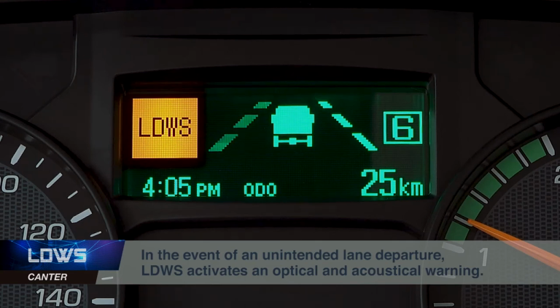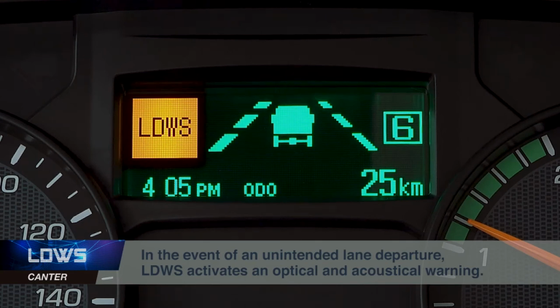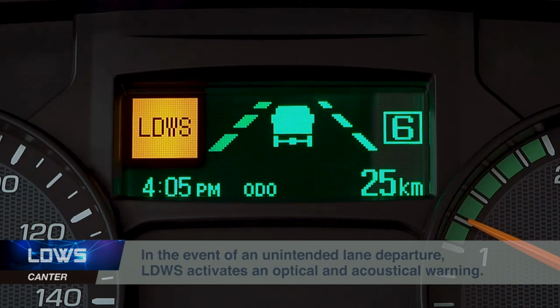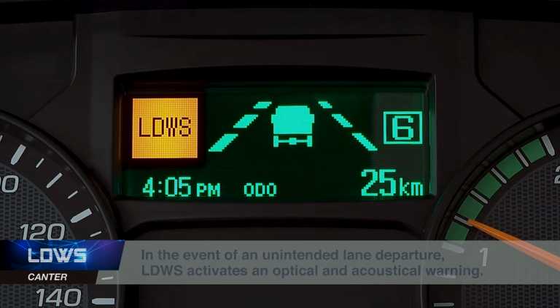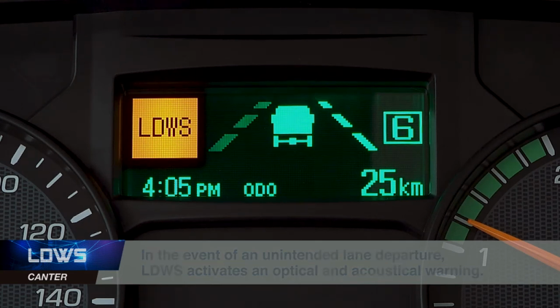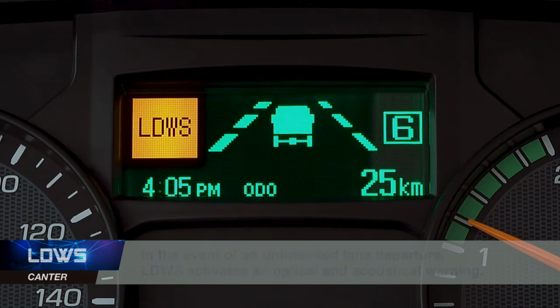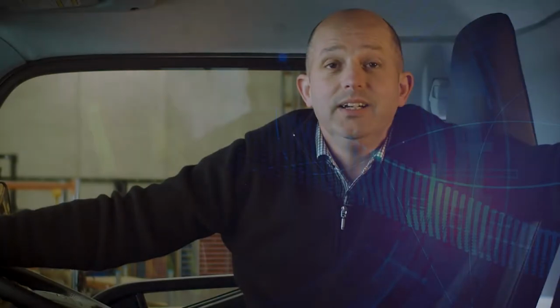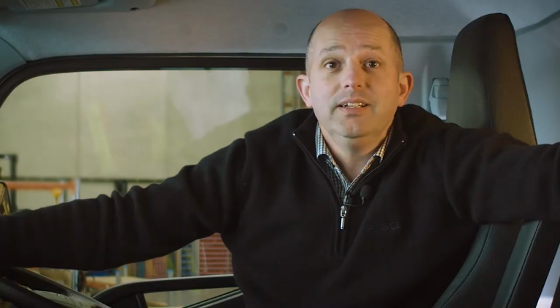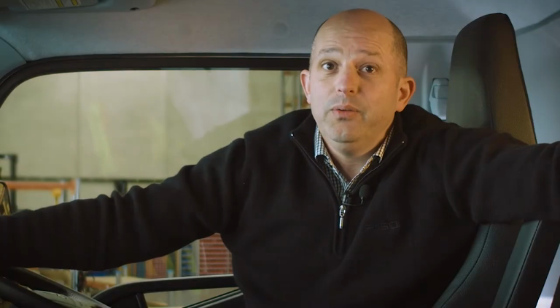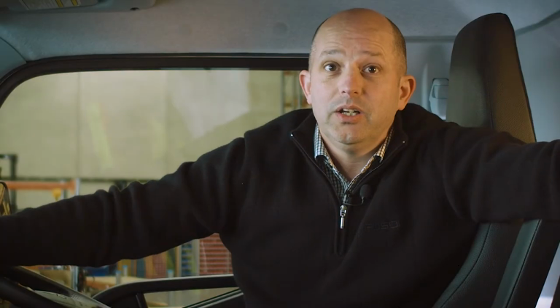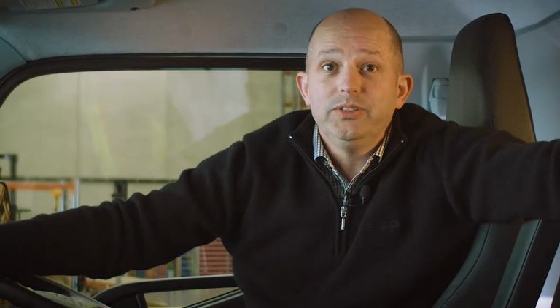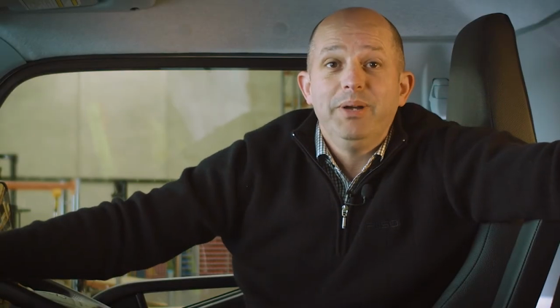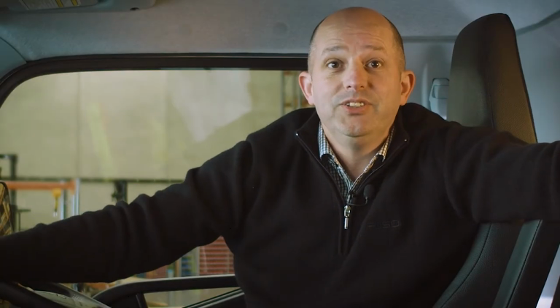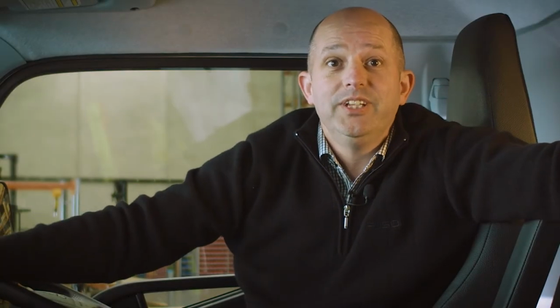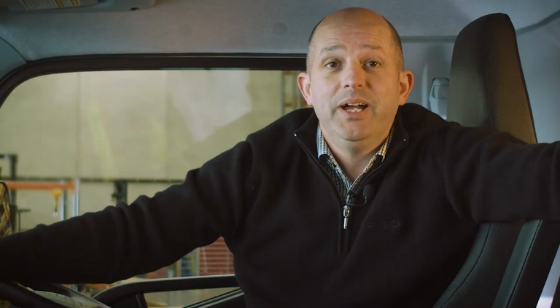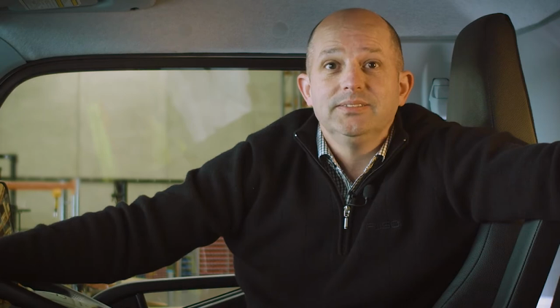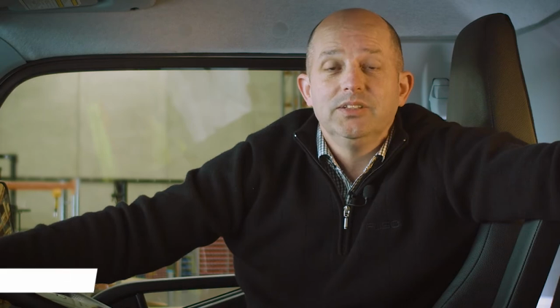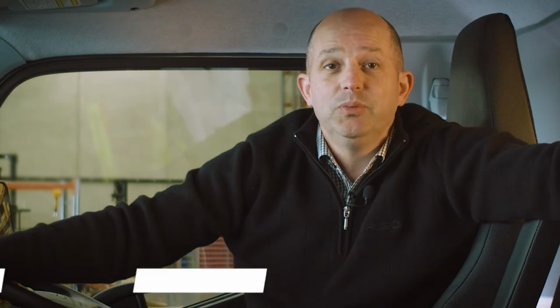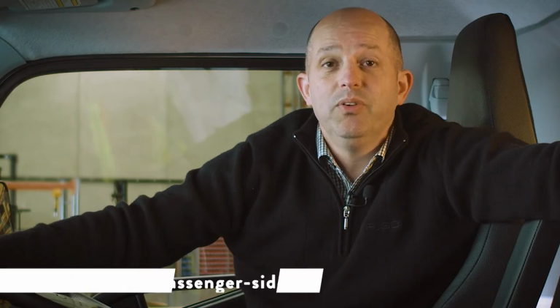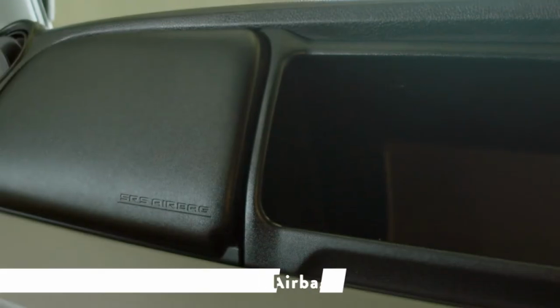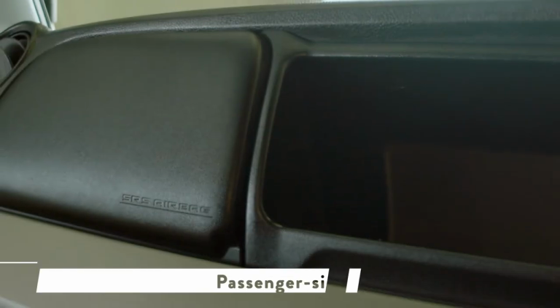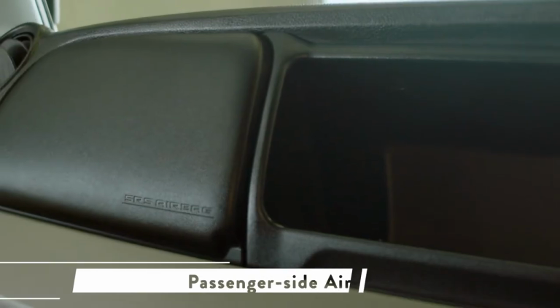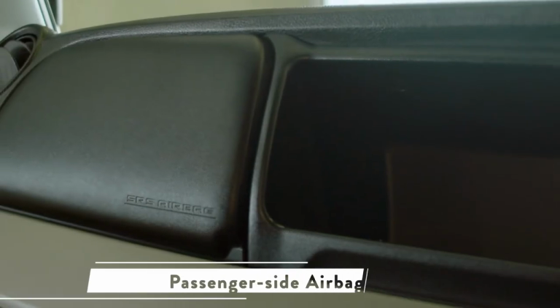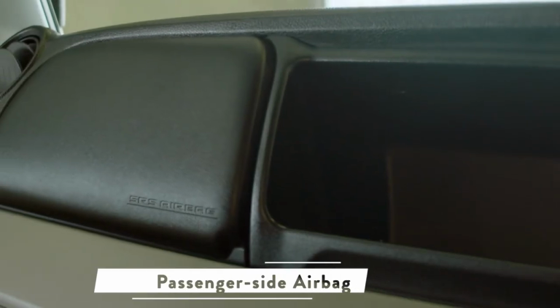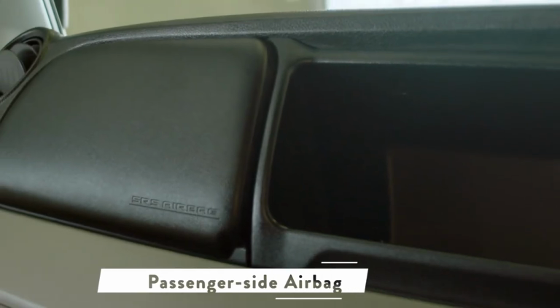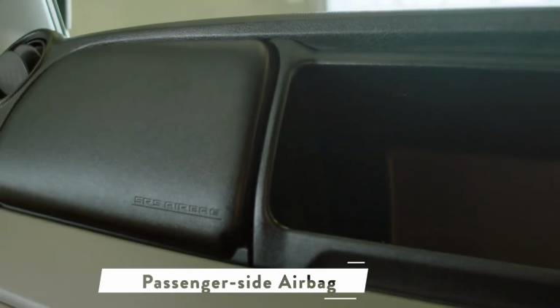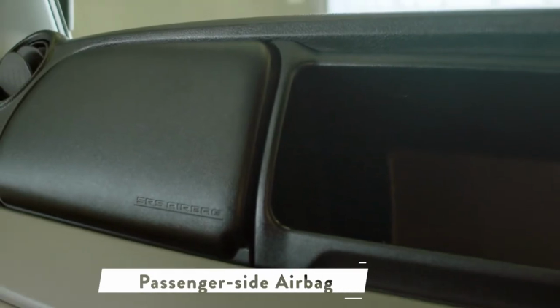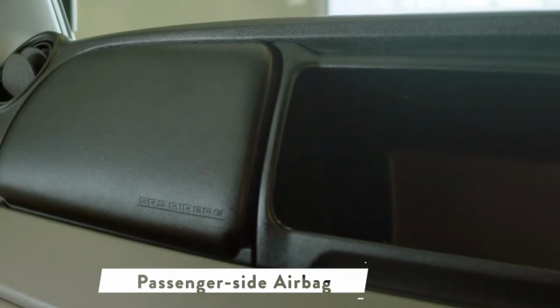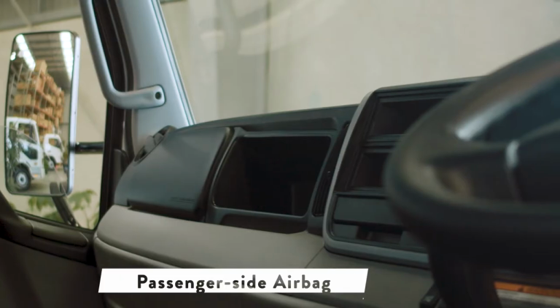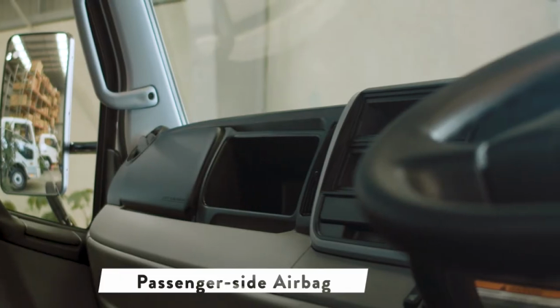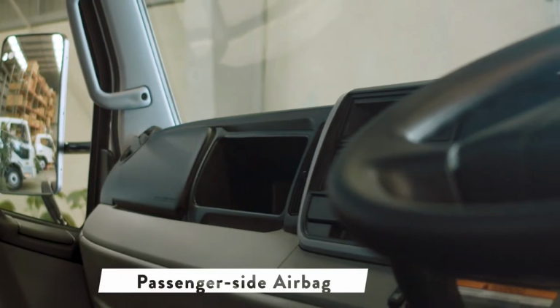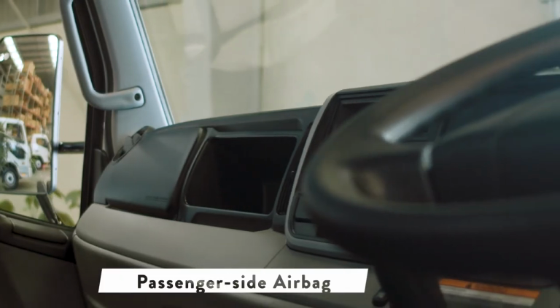The new Canter now includes a passenger airbag to provide even greater protection for the occupants.